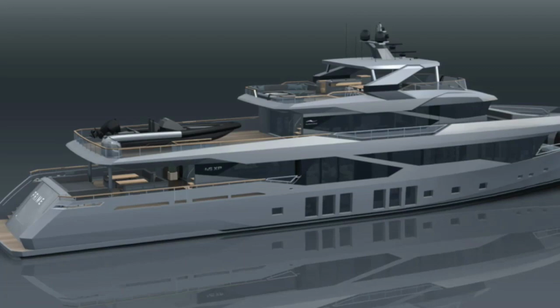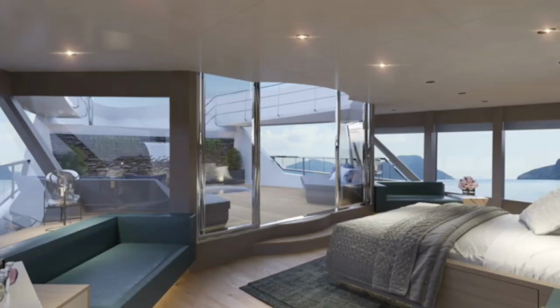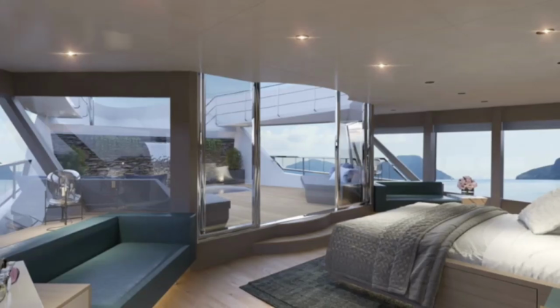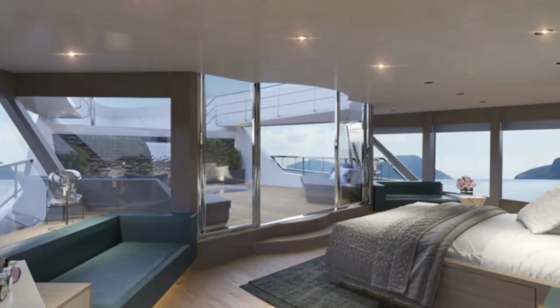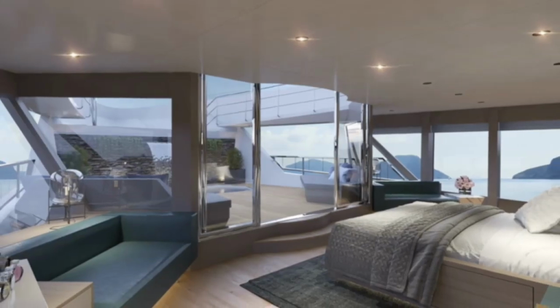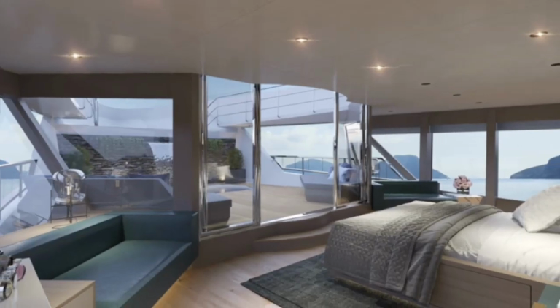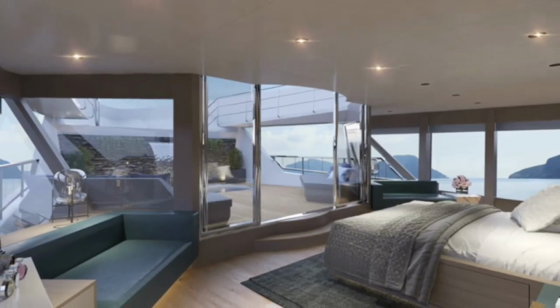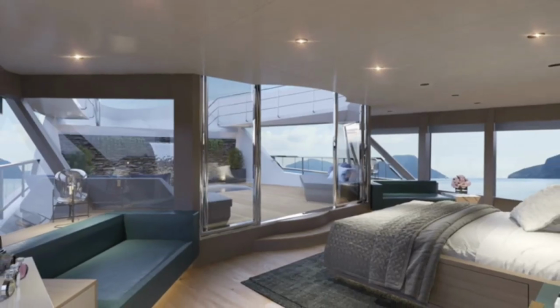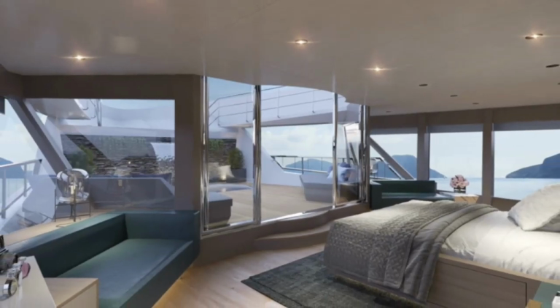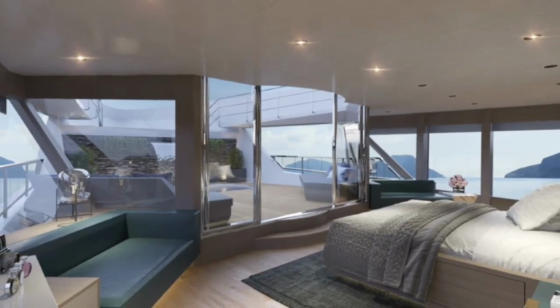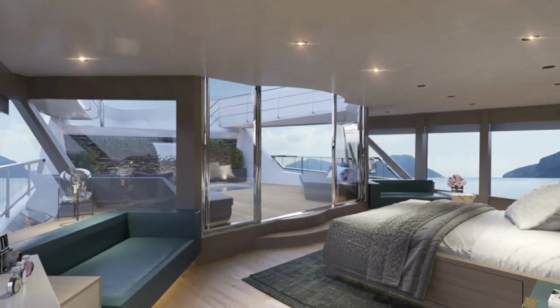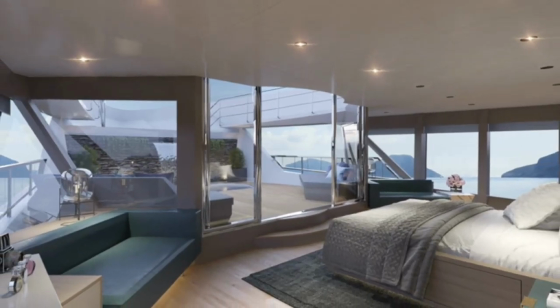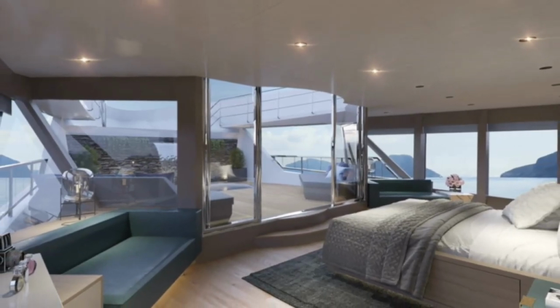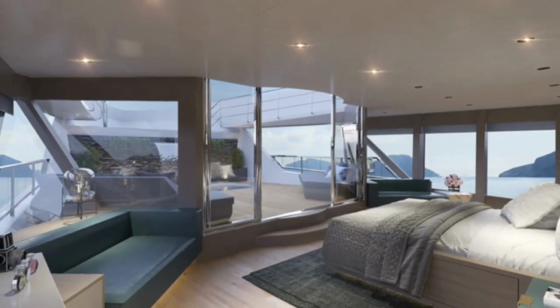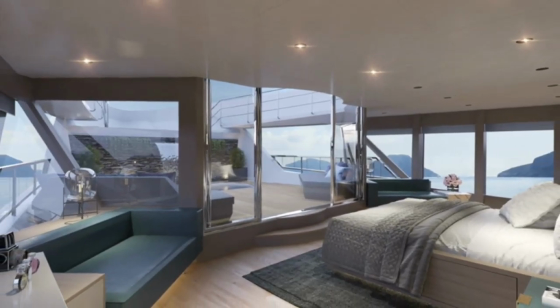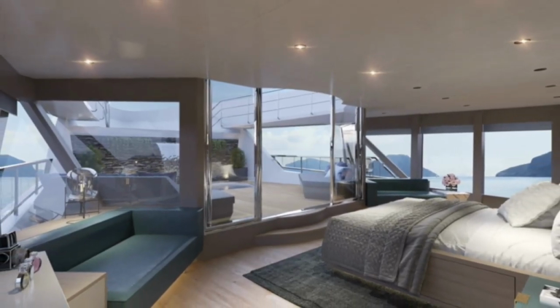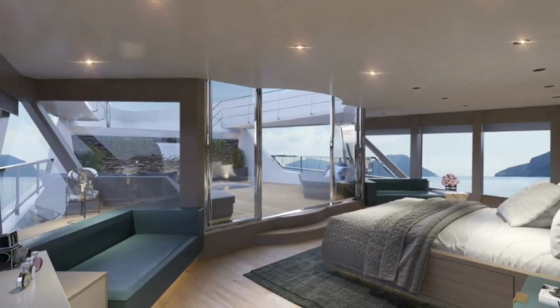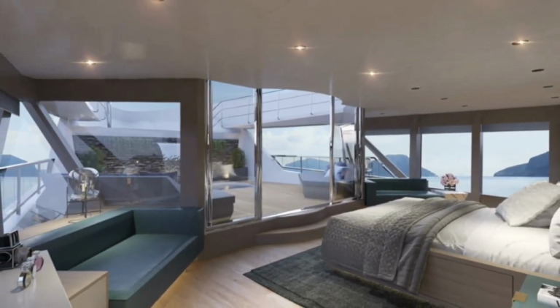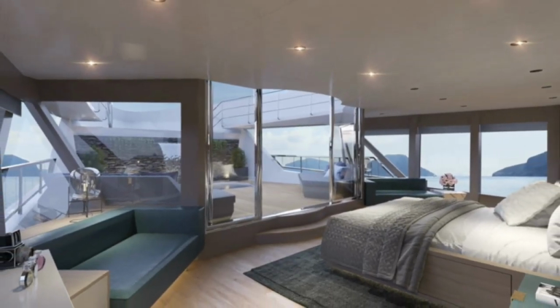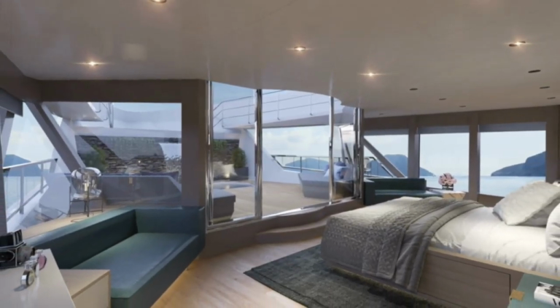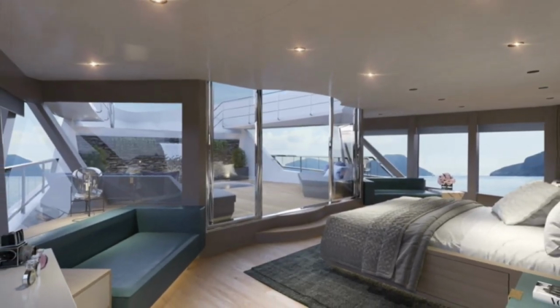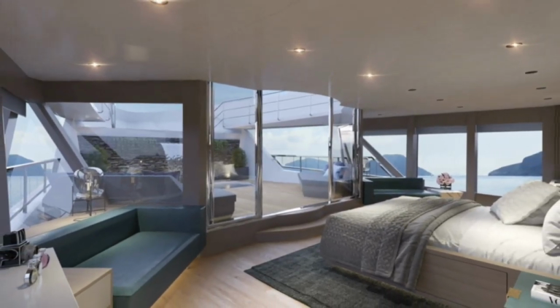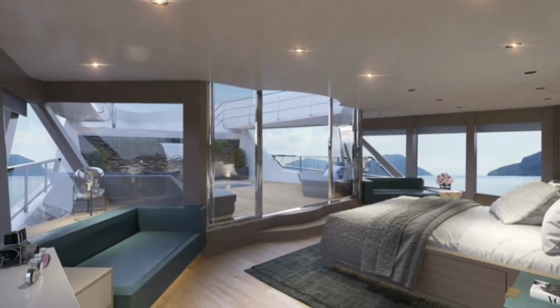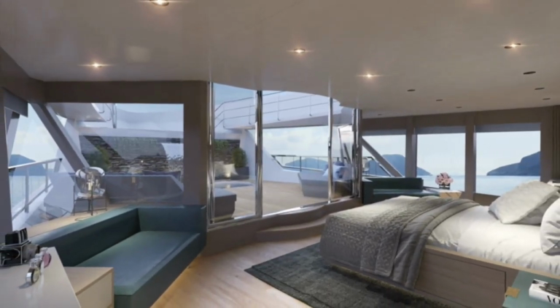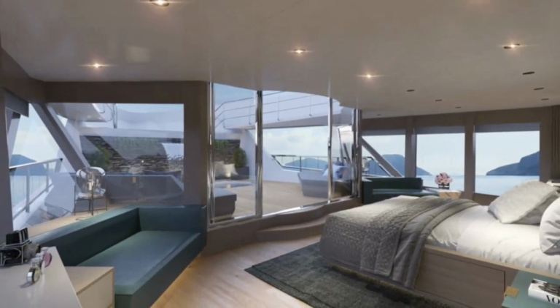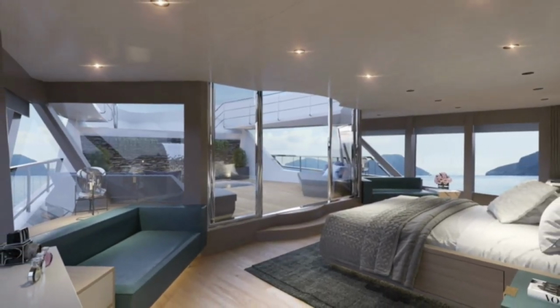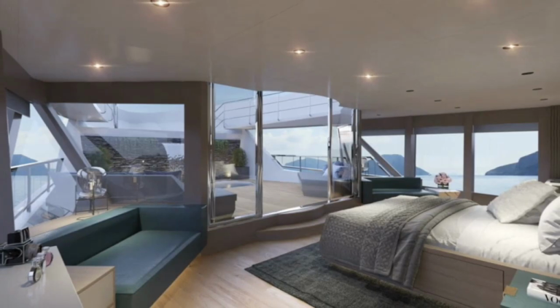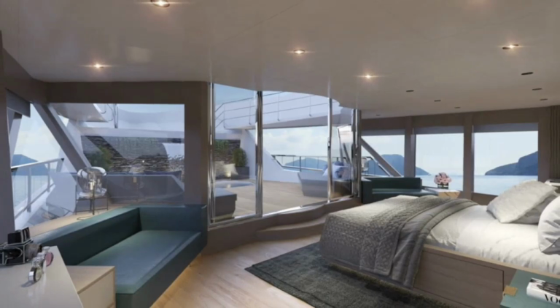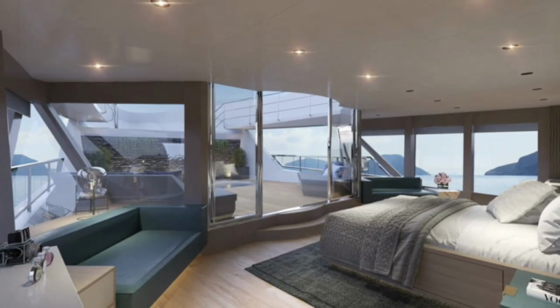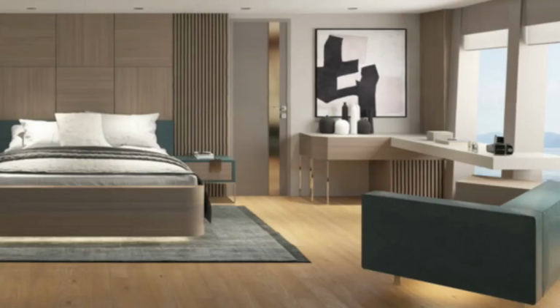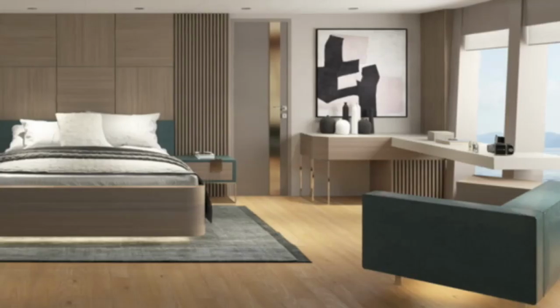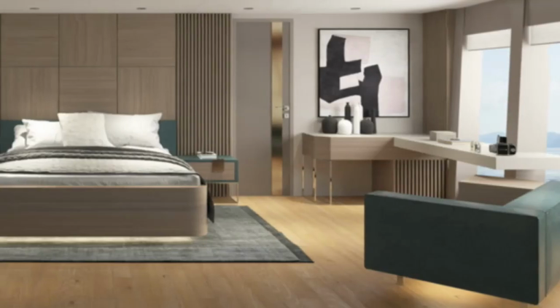Here are some renderings of the interior of the 45 XP.